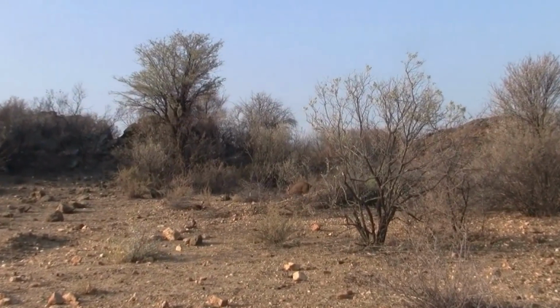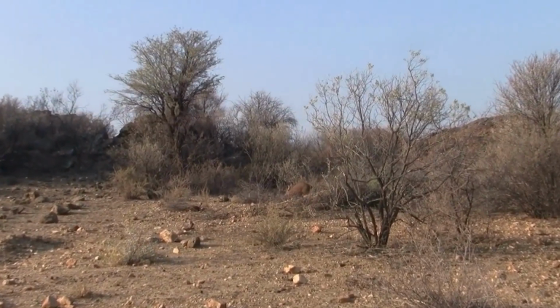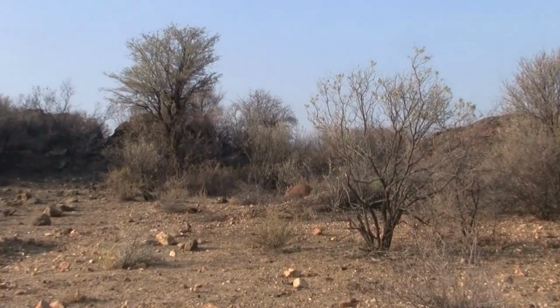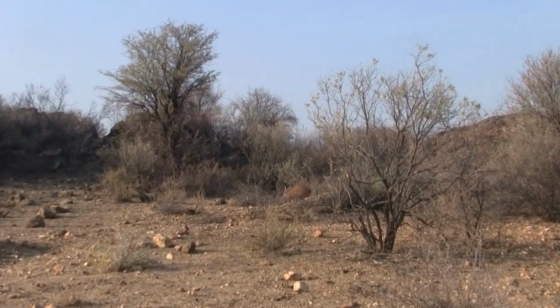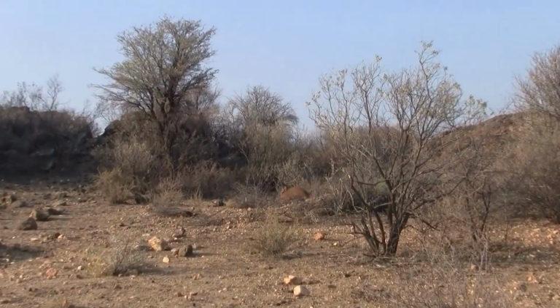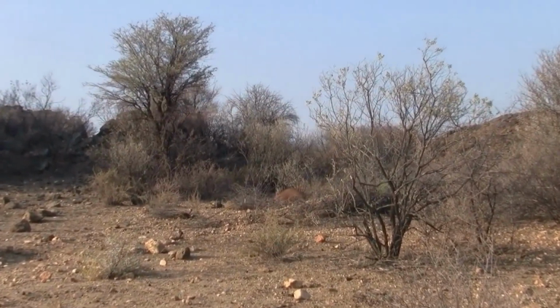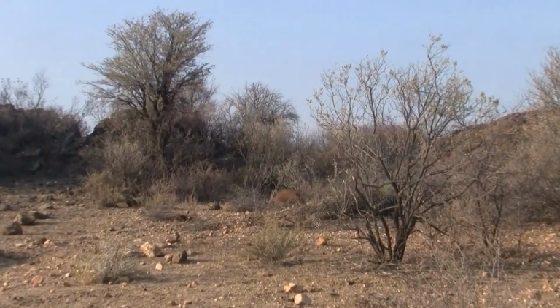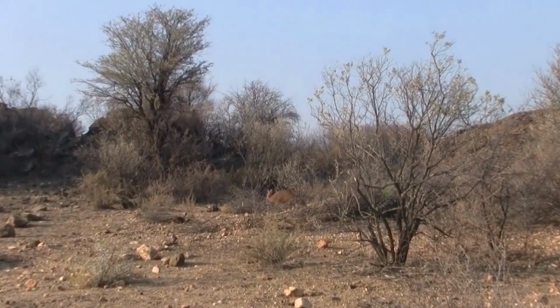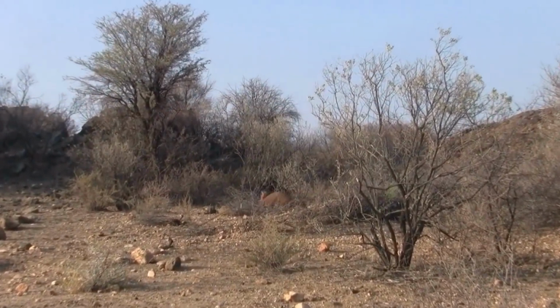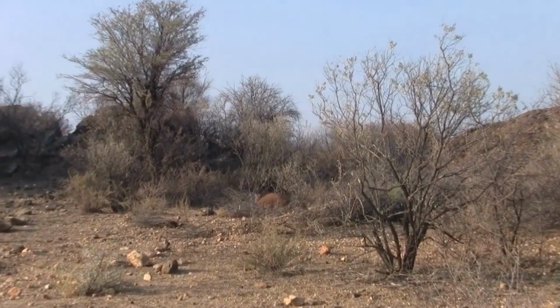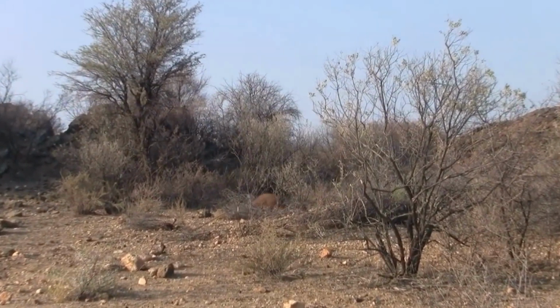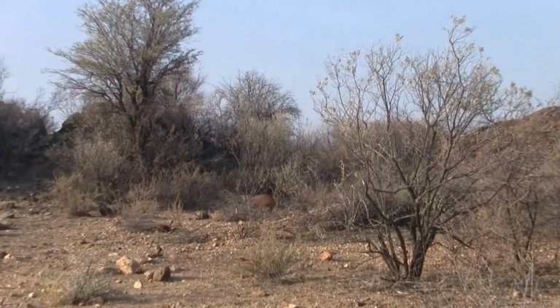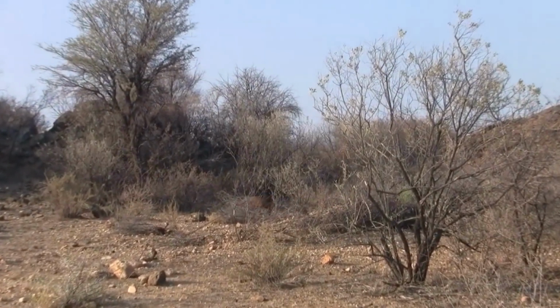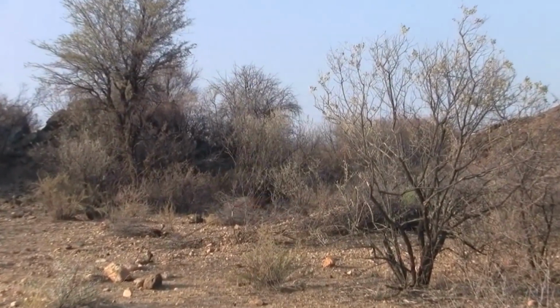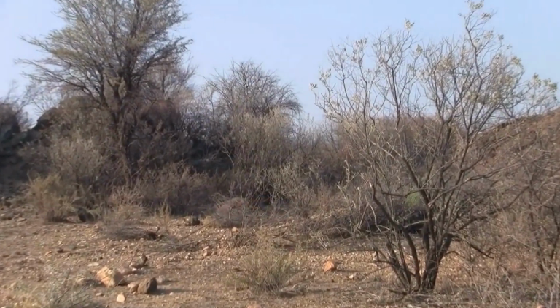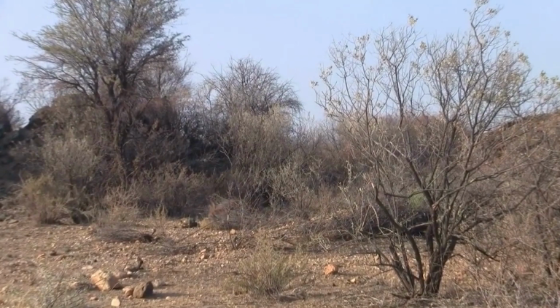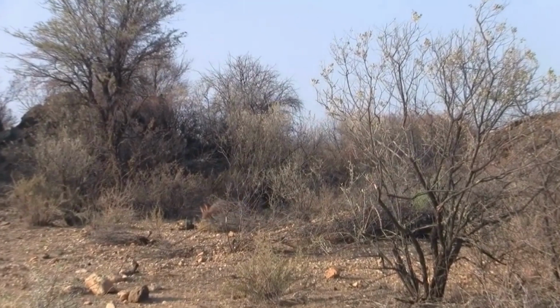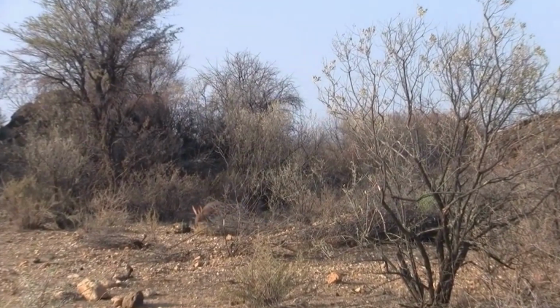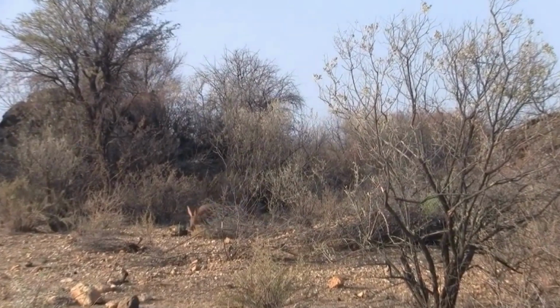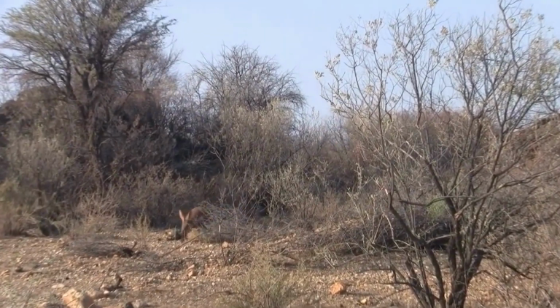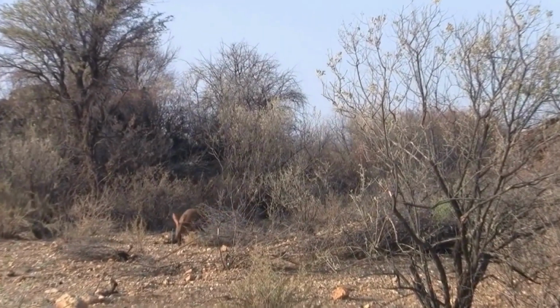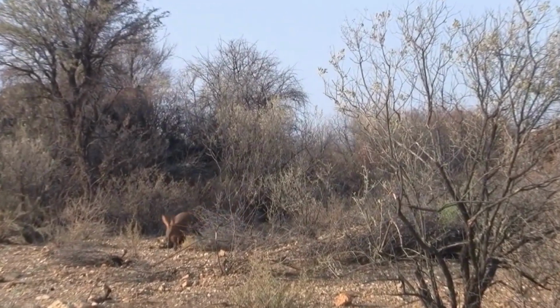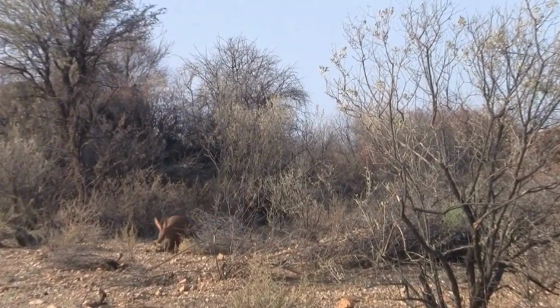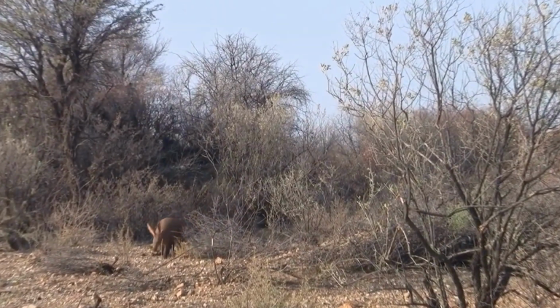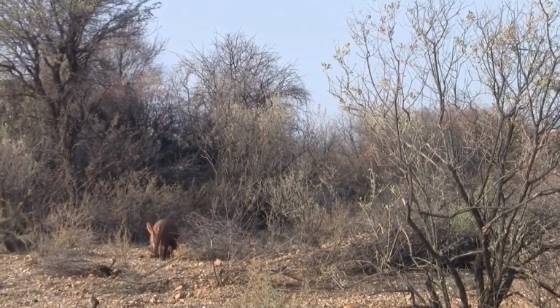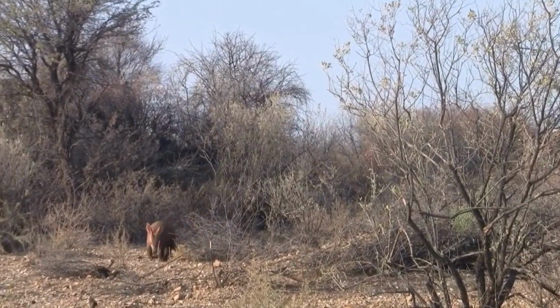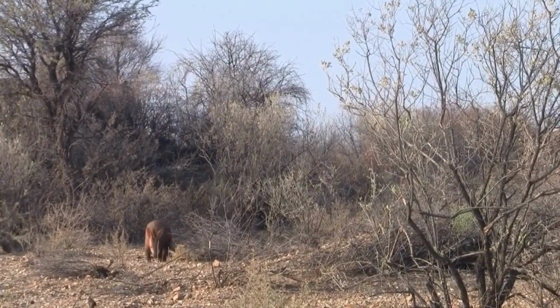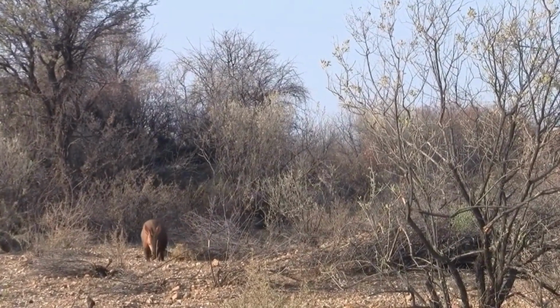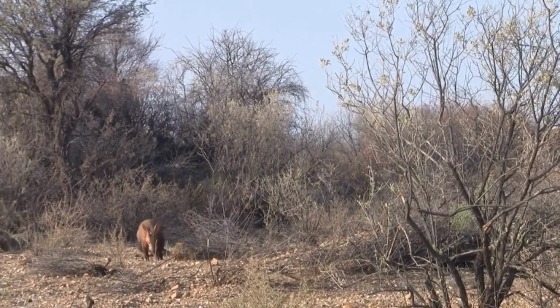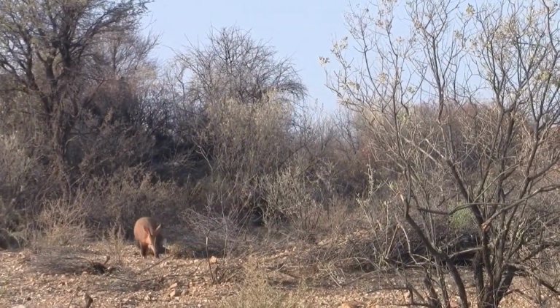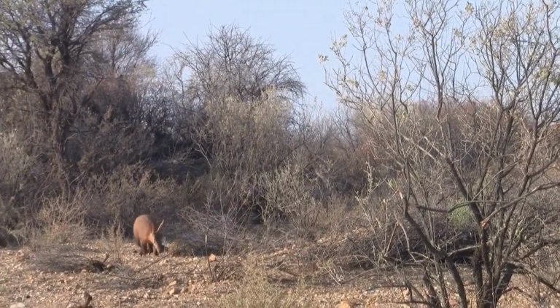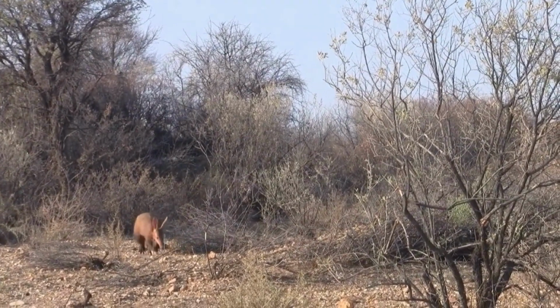They also use their sense of hearing to help them locate their favorite food, ants and termites.